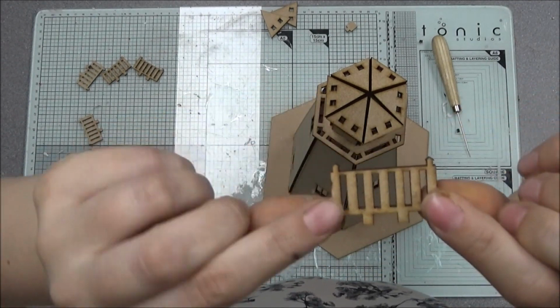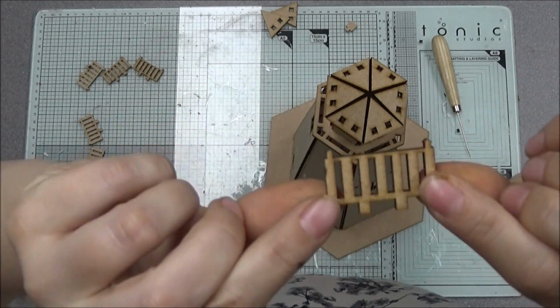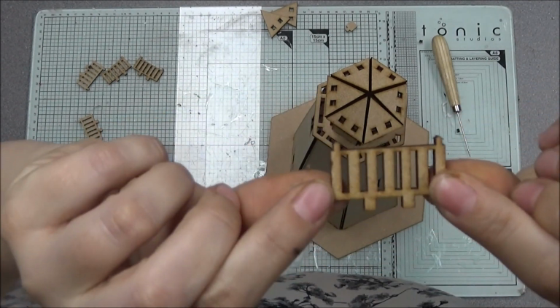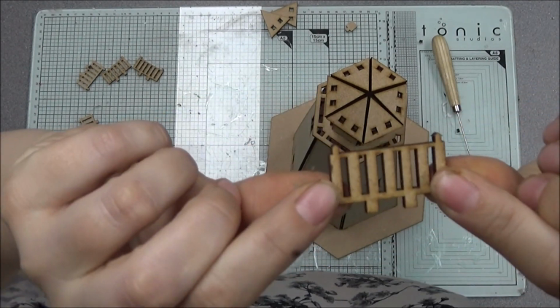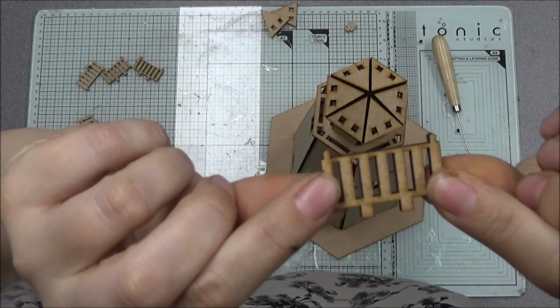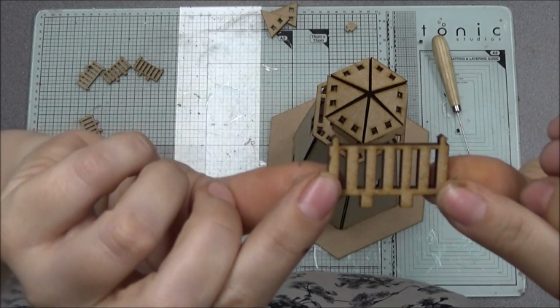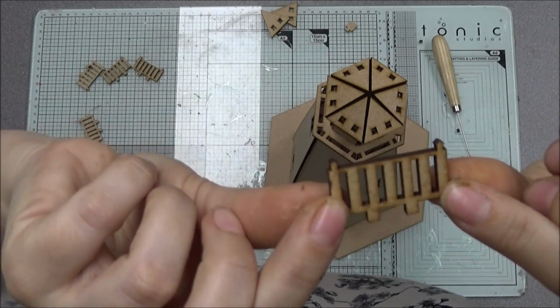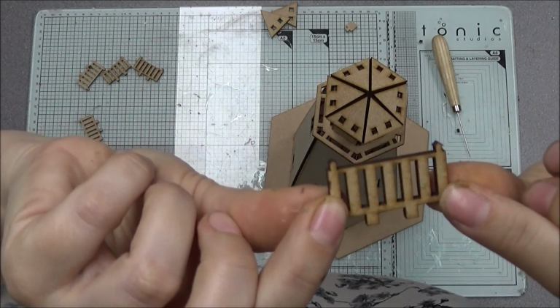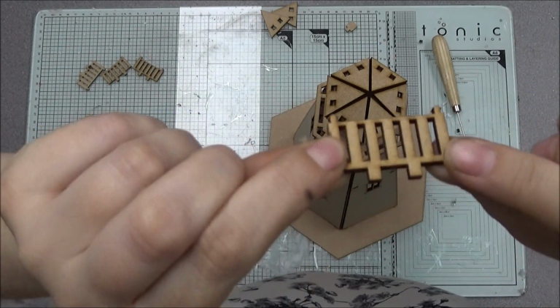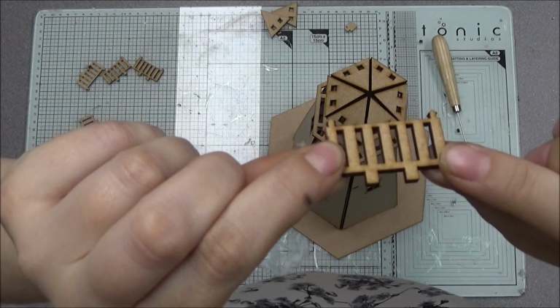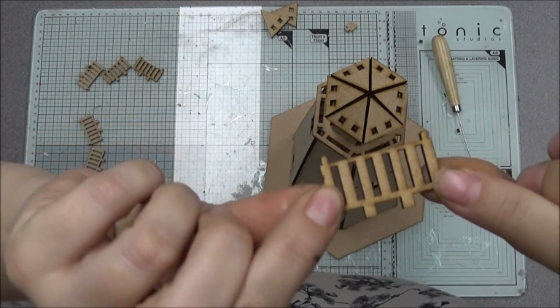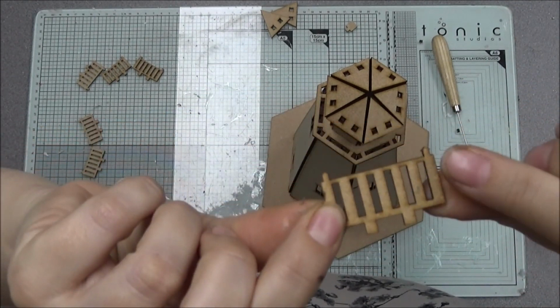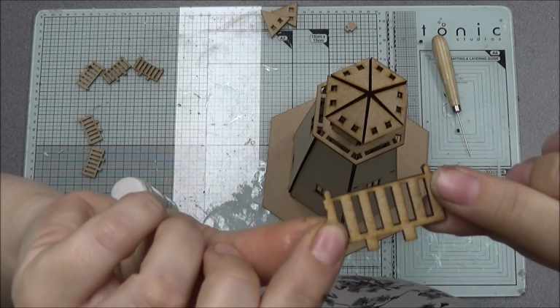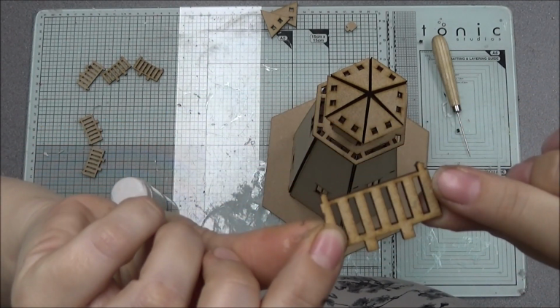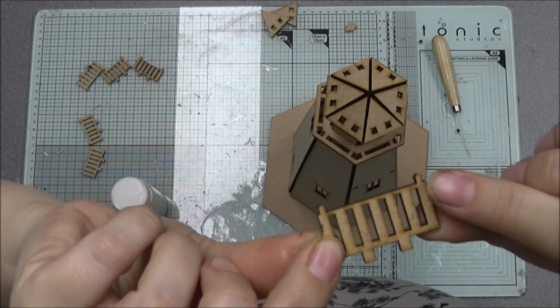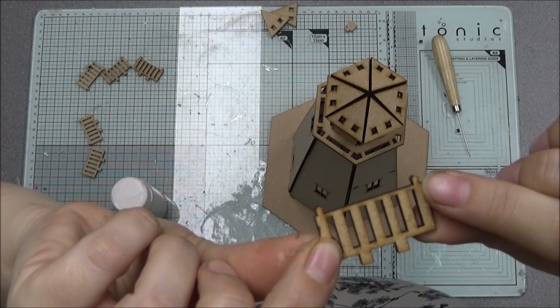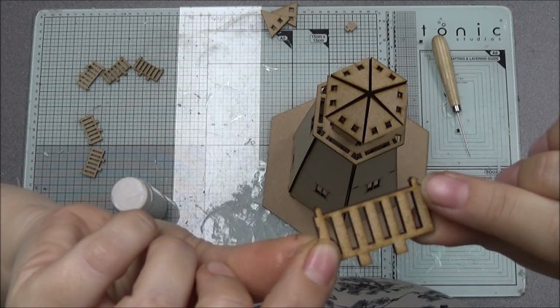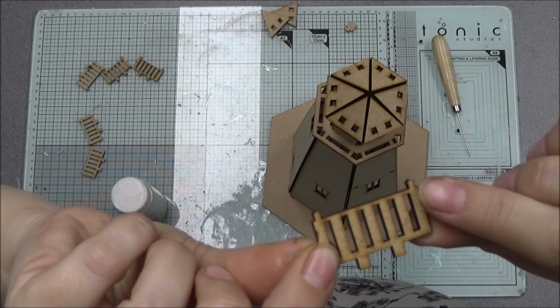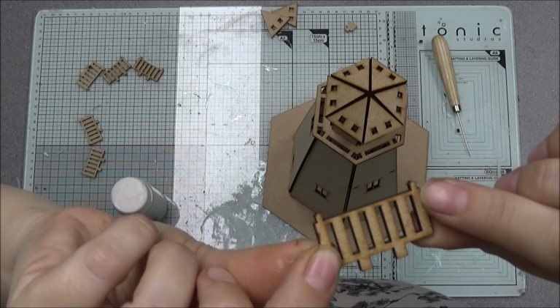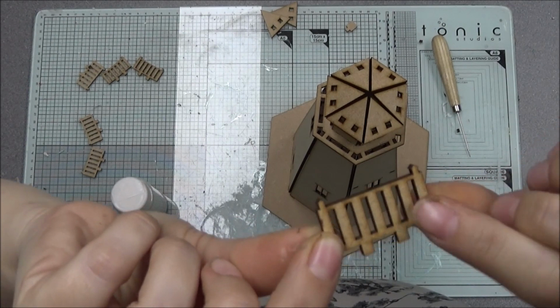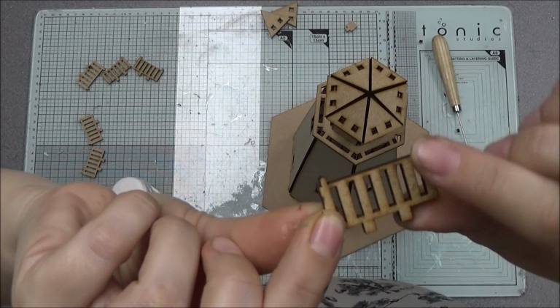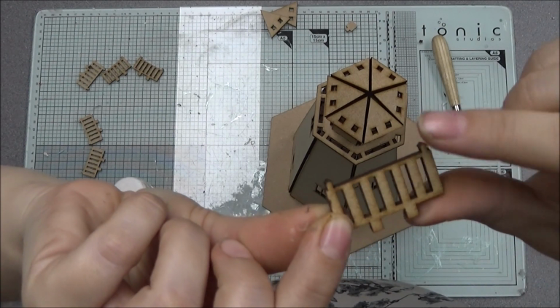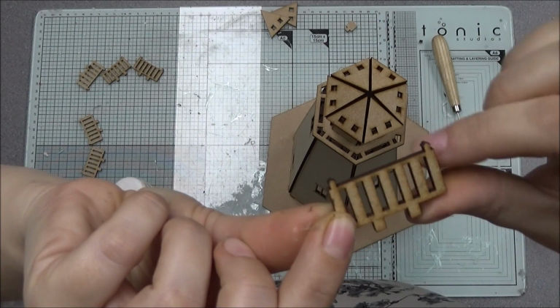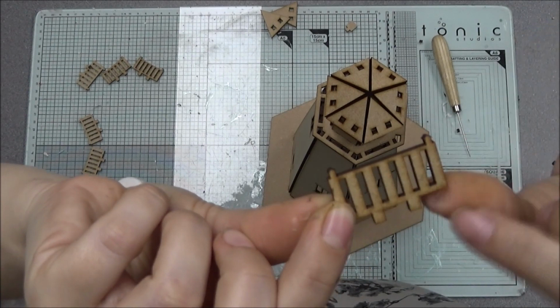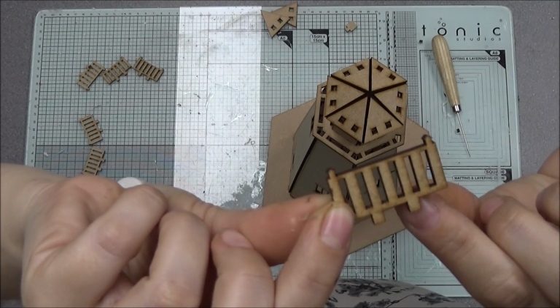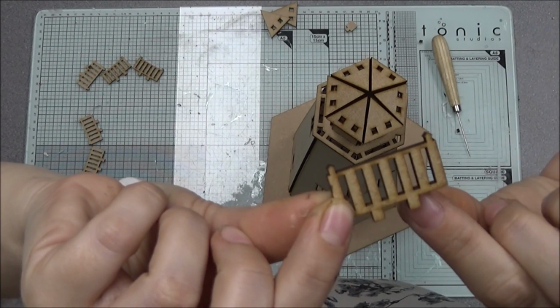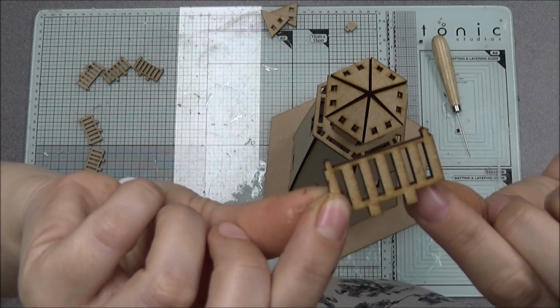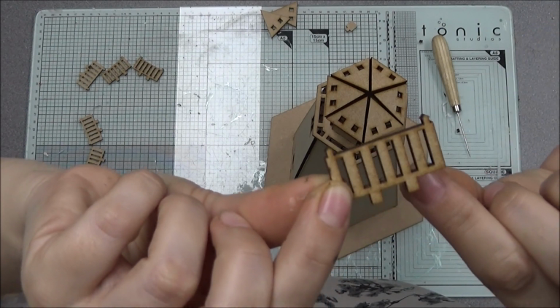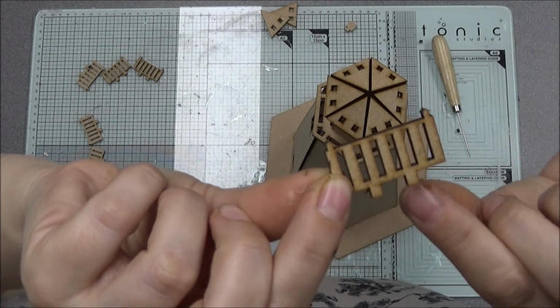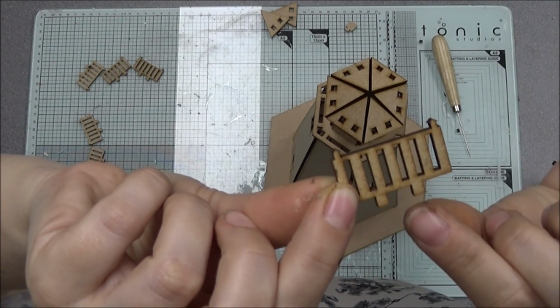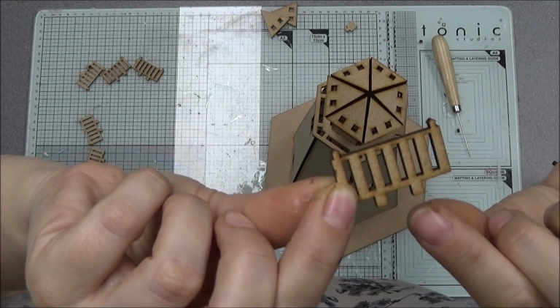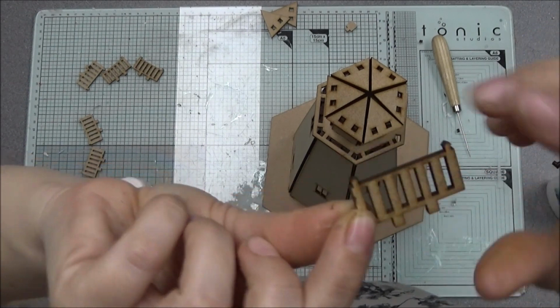On these little railings, that tiny bit is the top and then you've got these feet at the bottom.